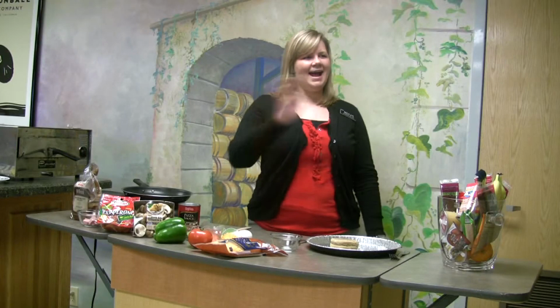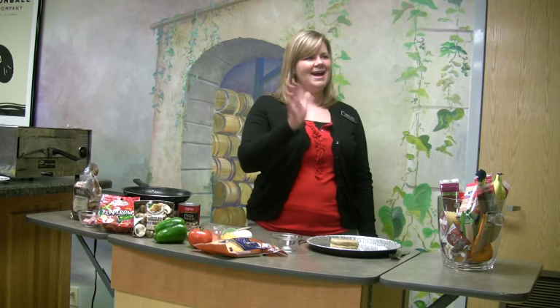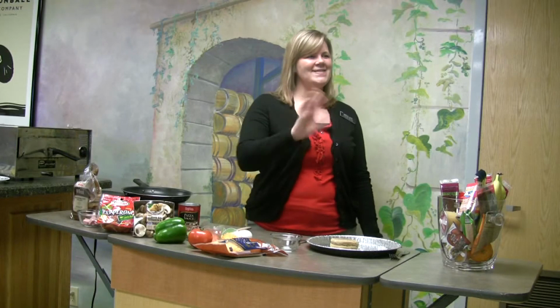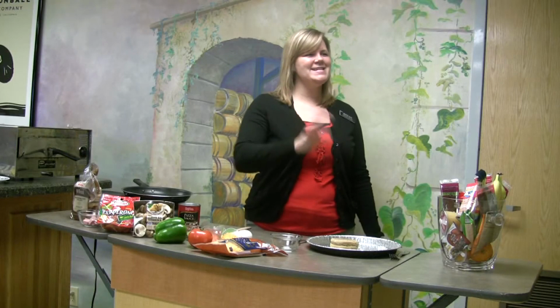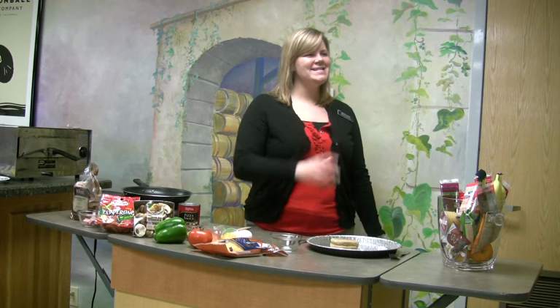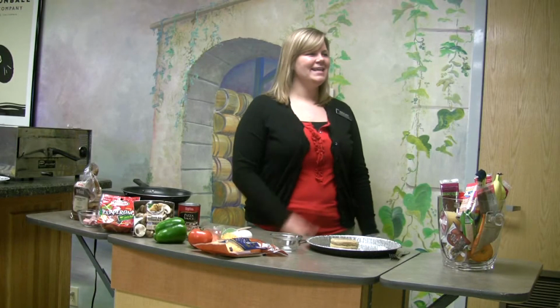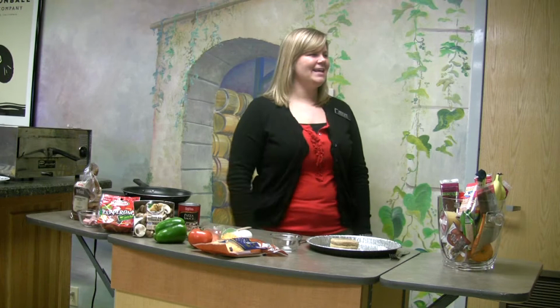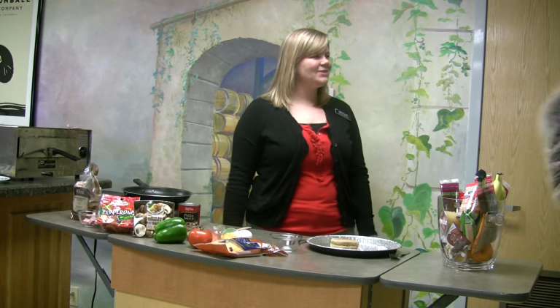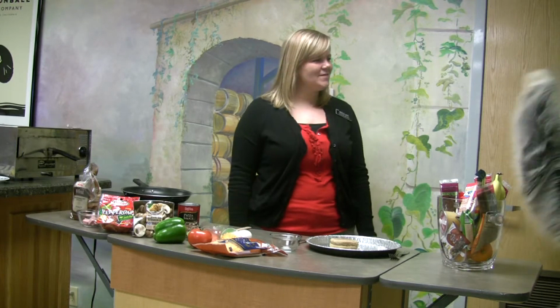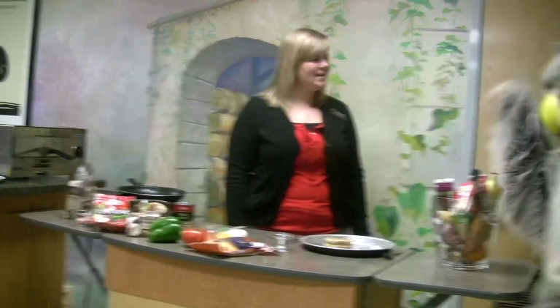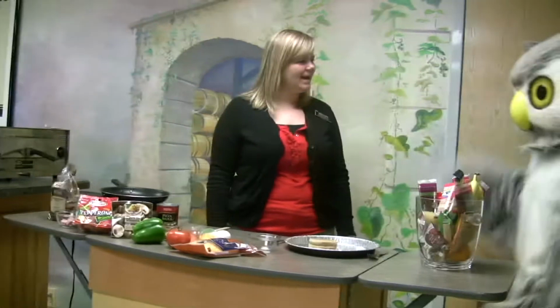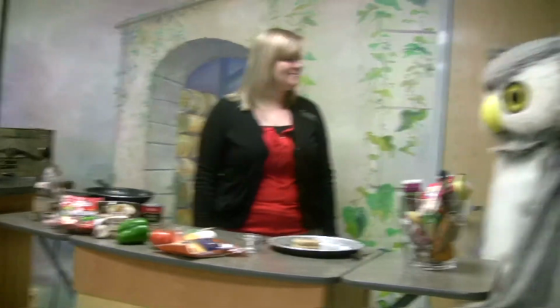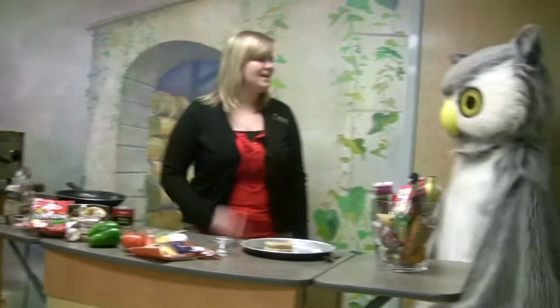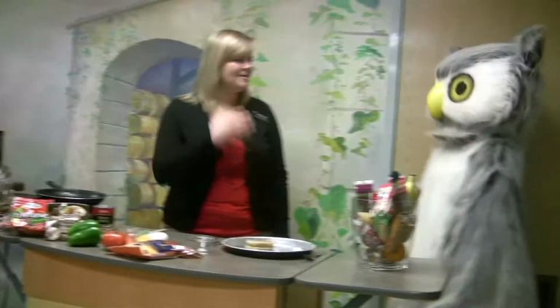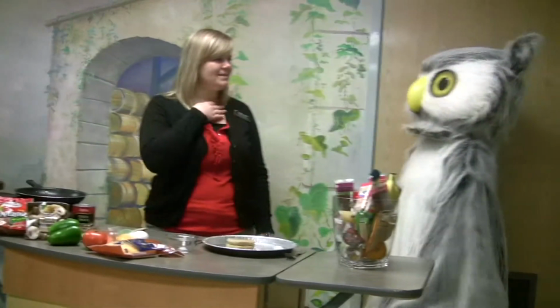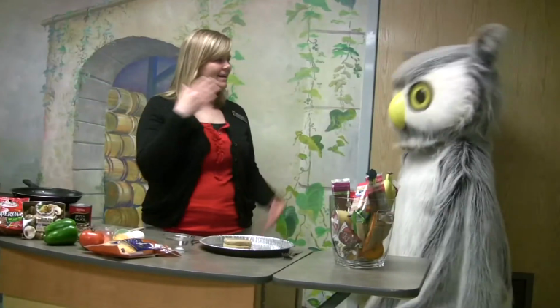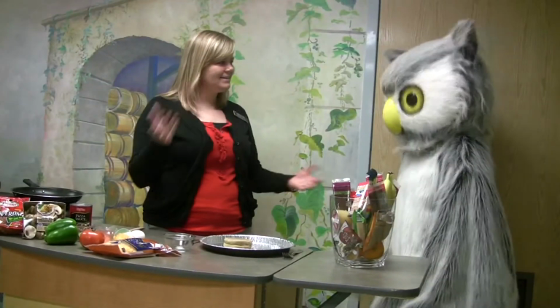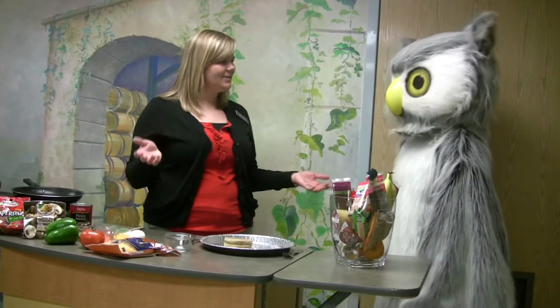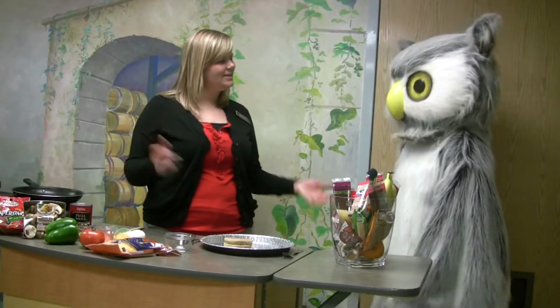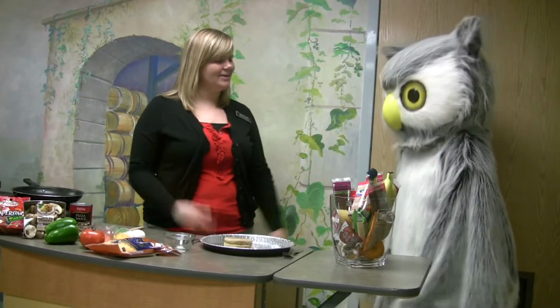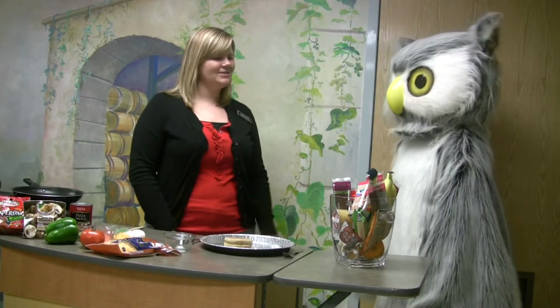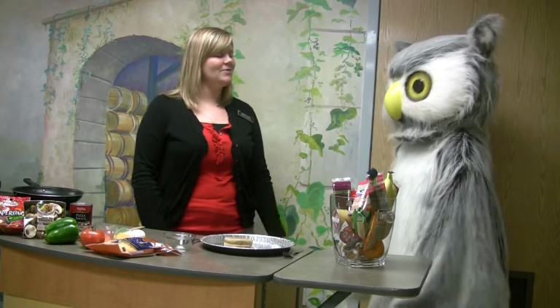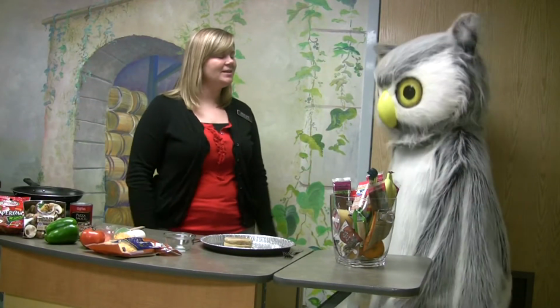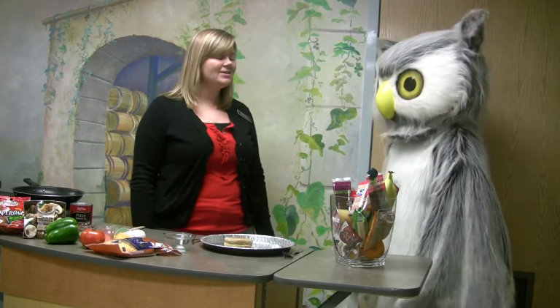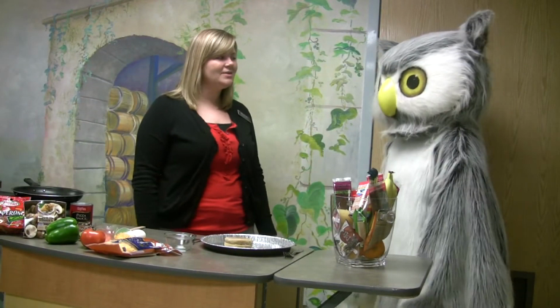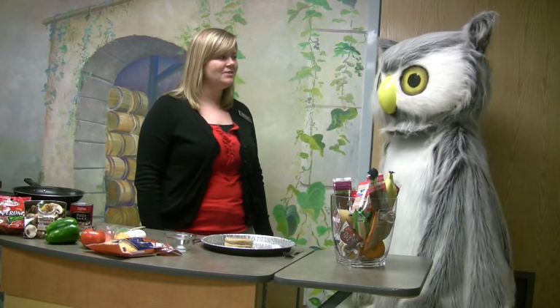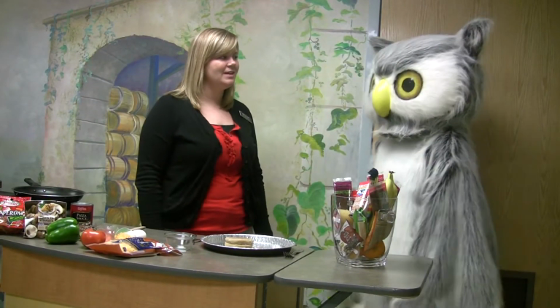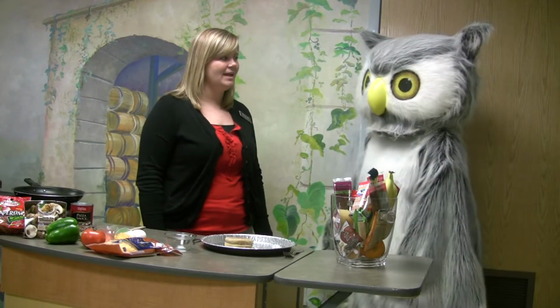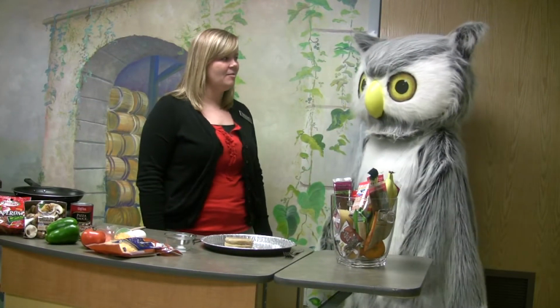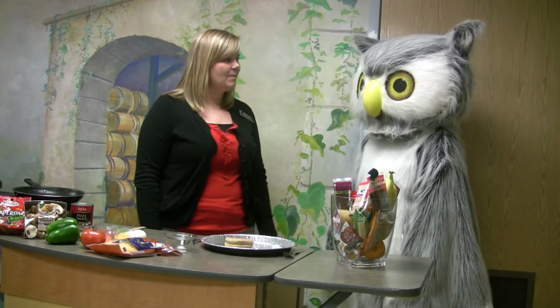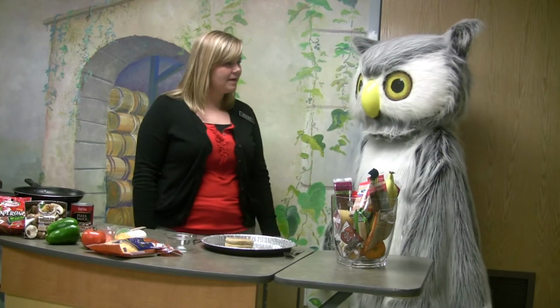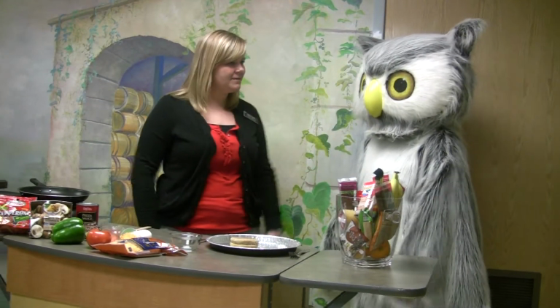Hi Howie! Thanks for coming to Hy-Vee. I'm the dietitian here. I wanted to talk to you today about breakfast.